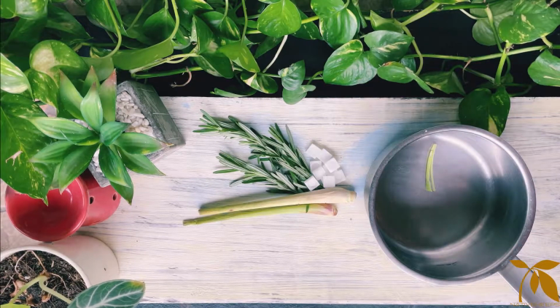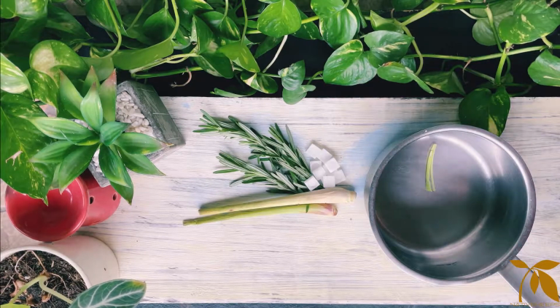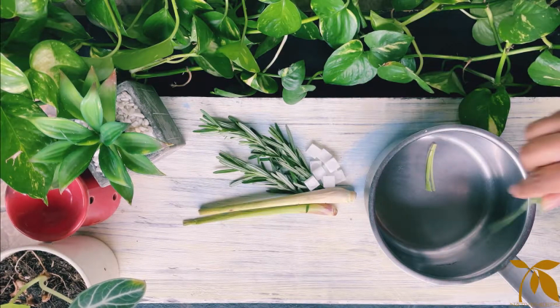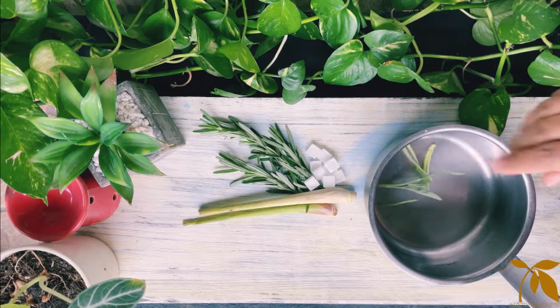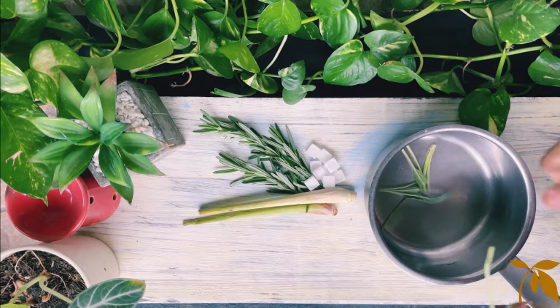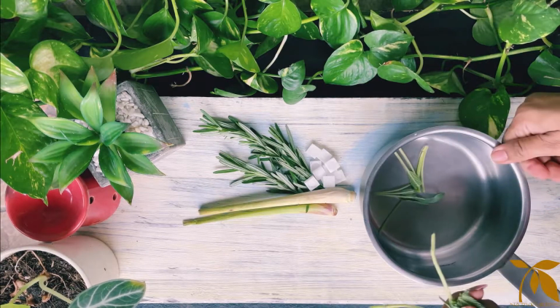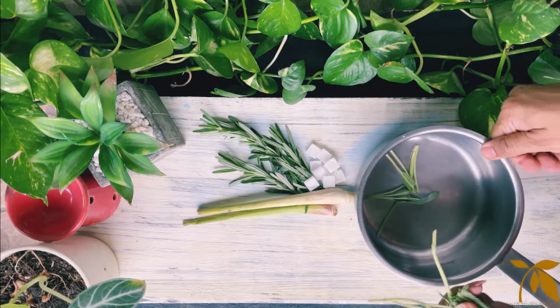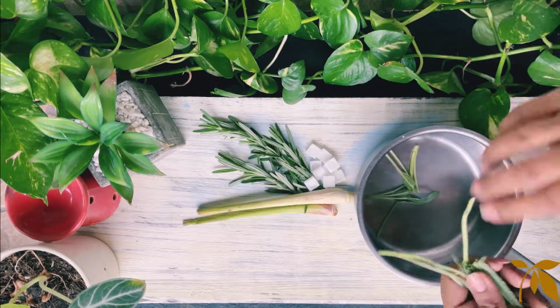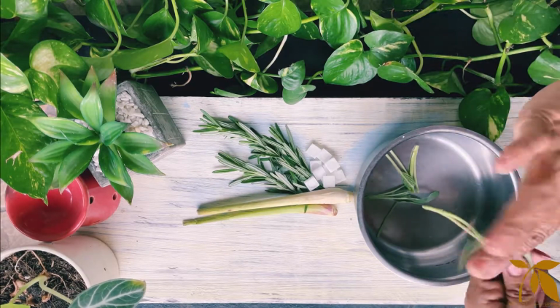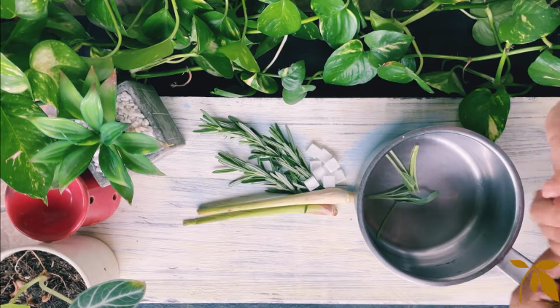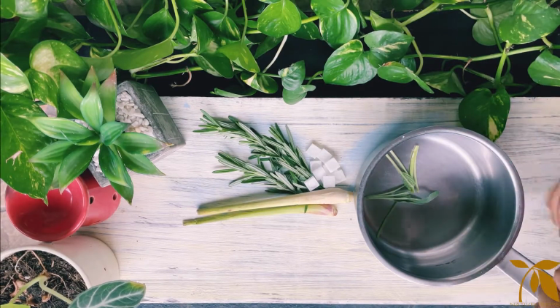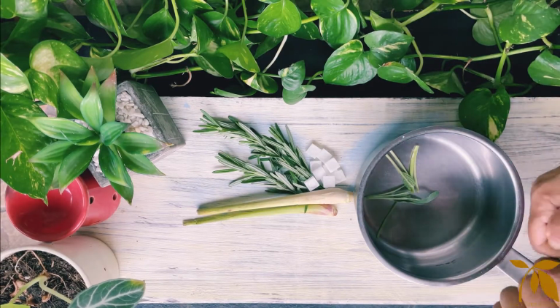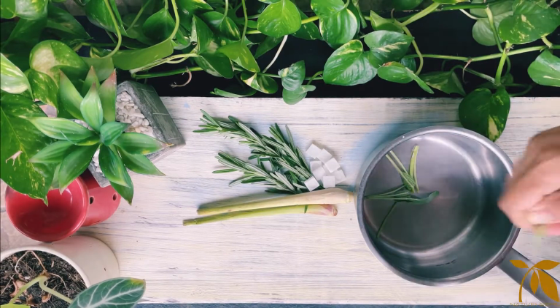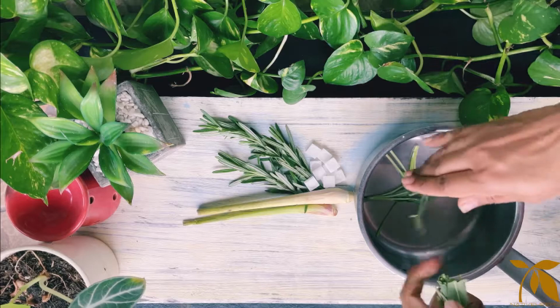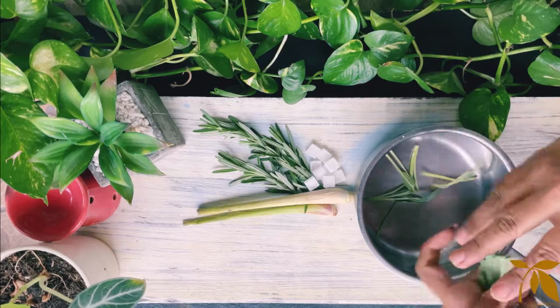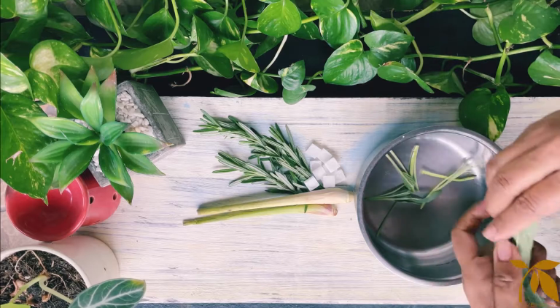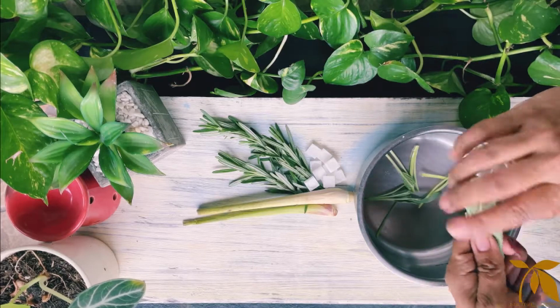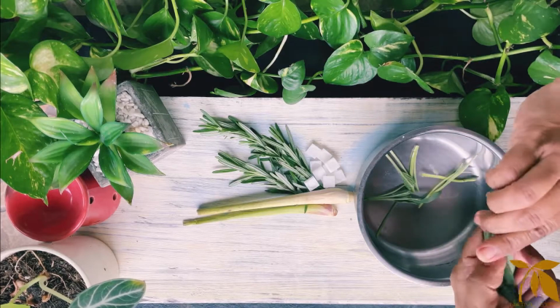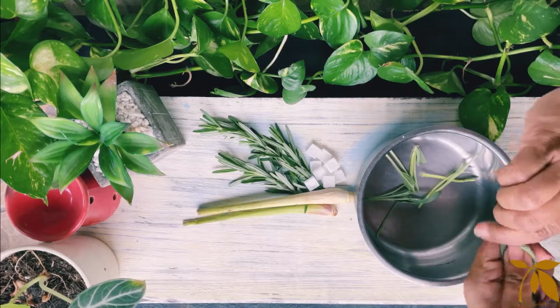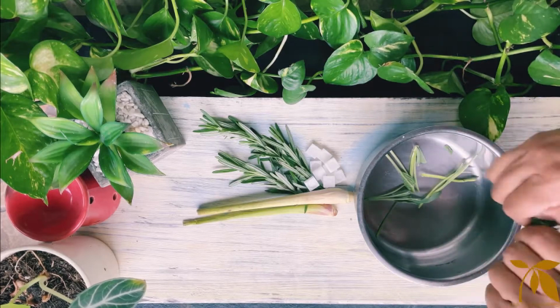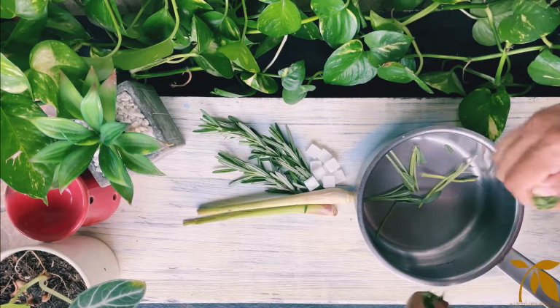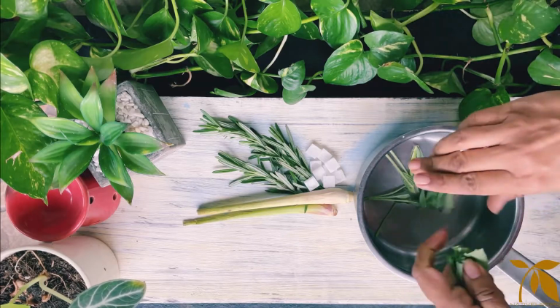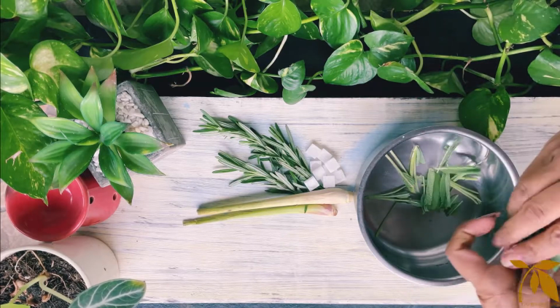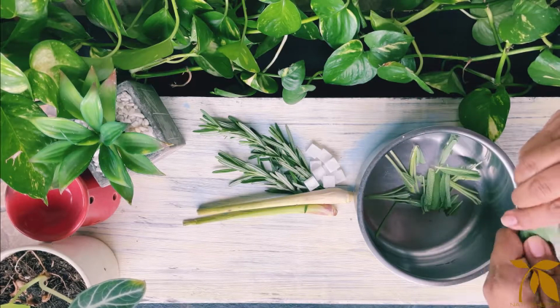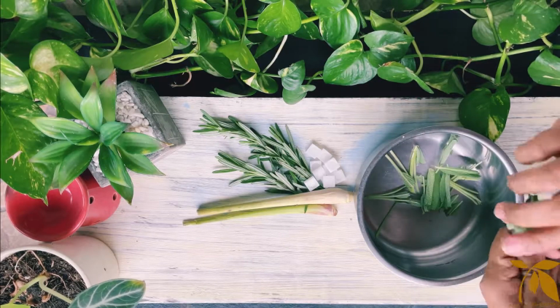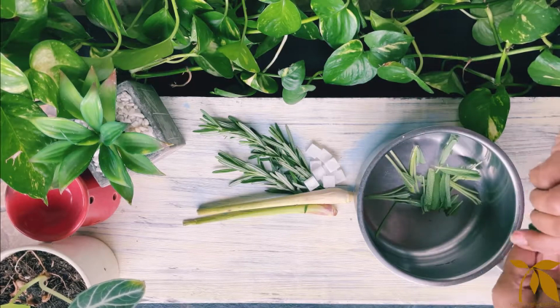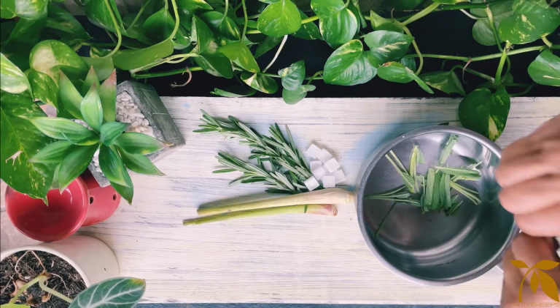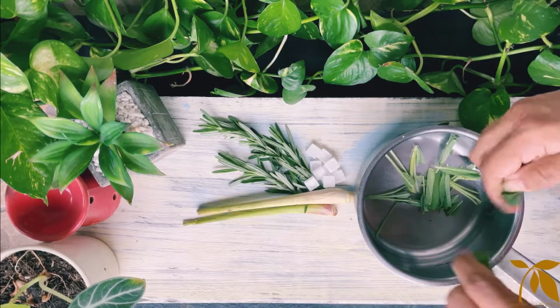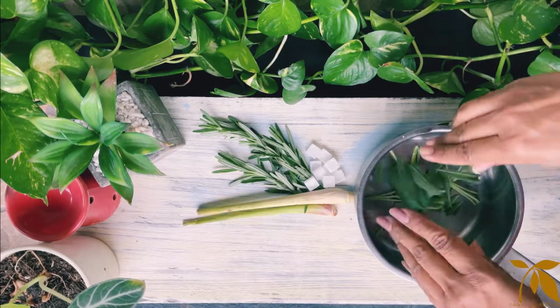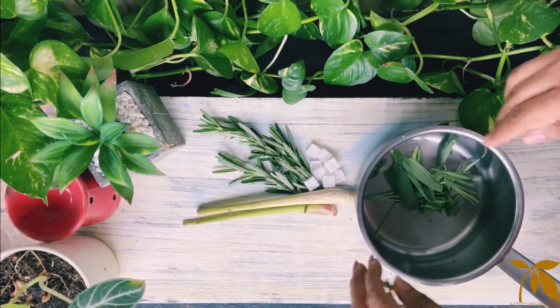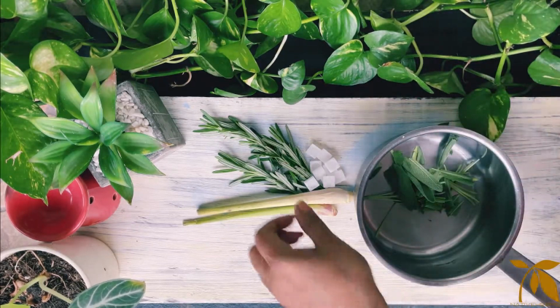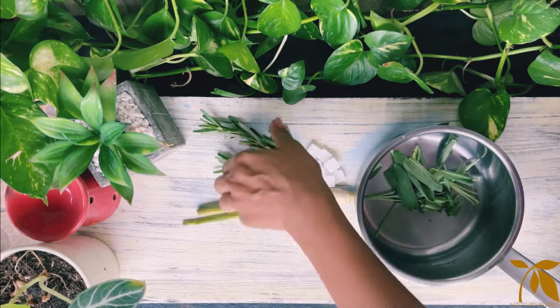We will now be cutting down the leaves into small parts and put everything together in a pan.